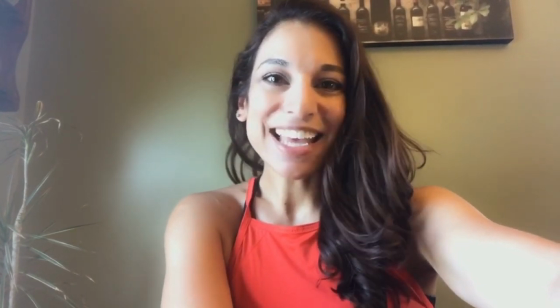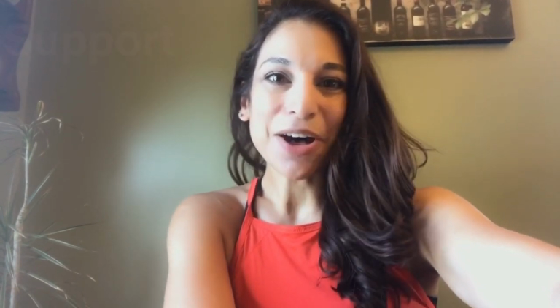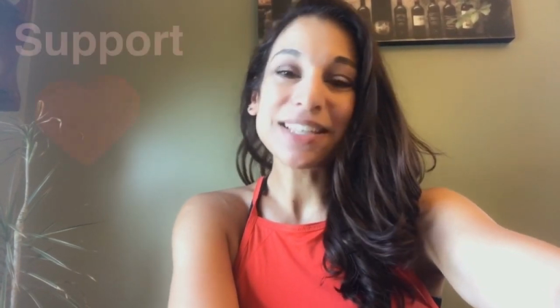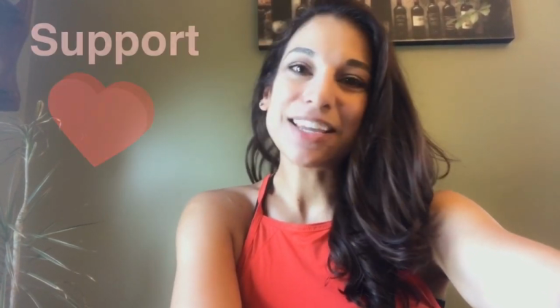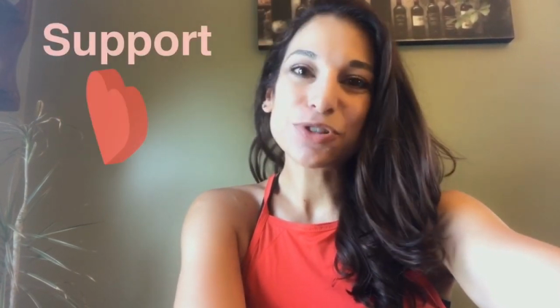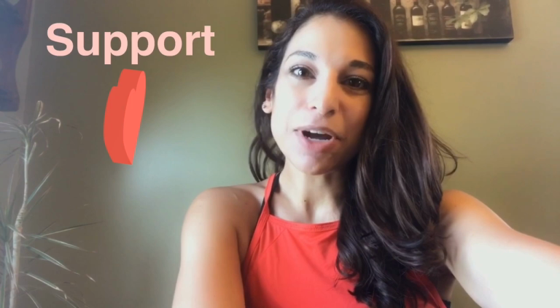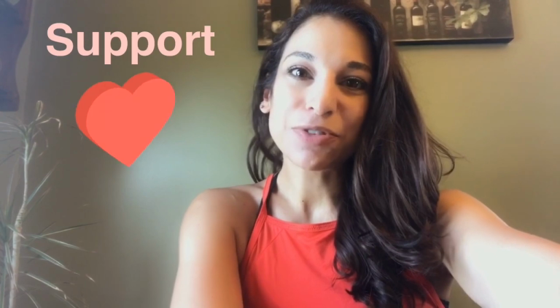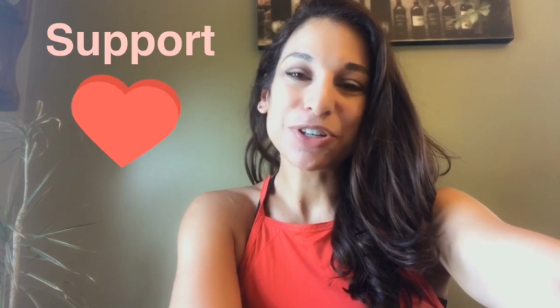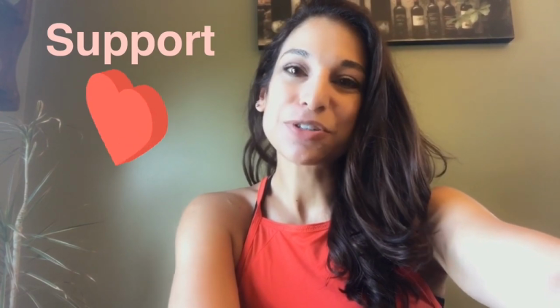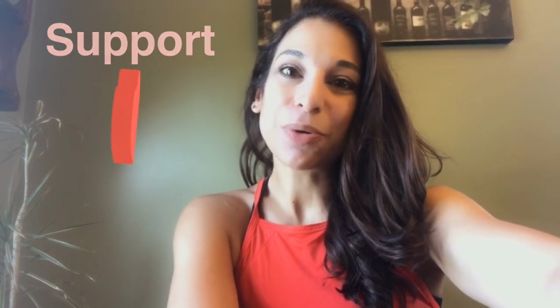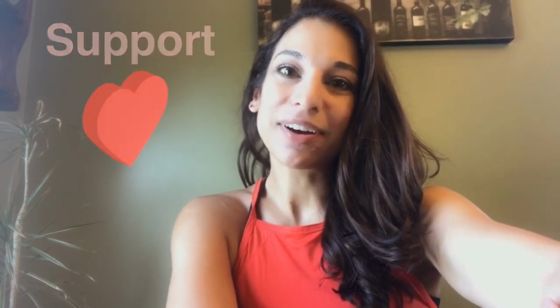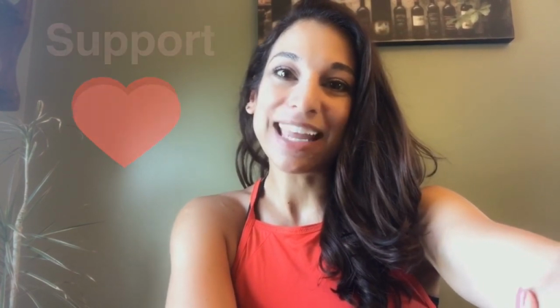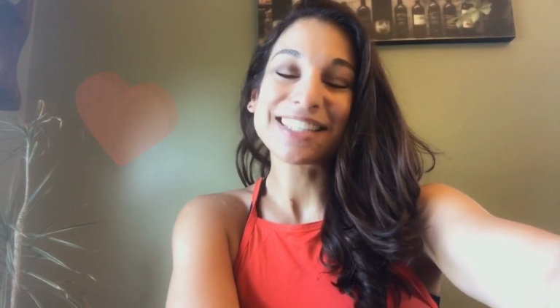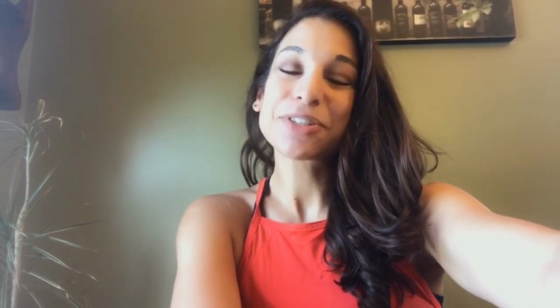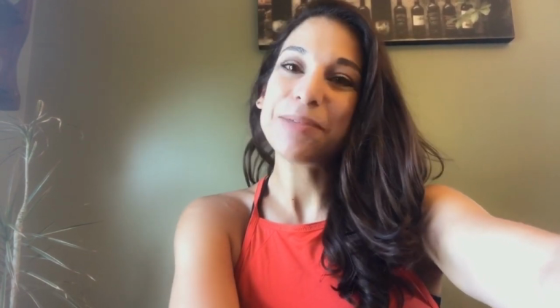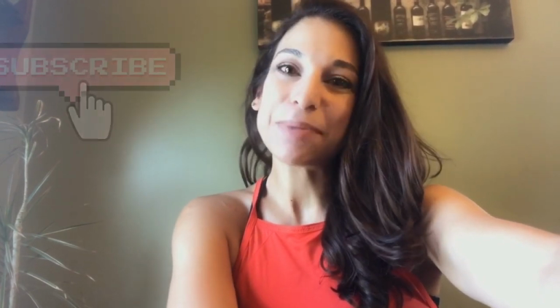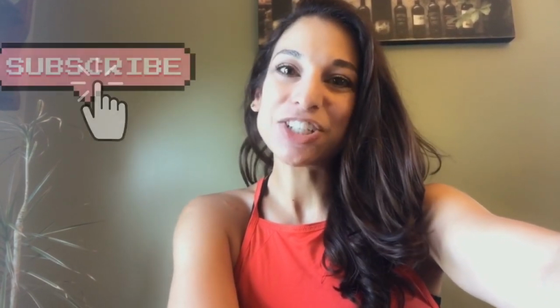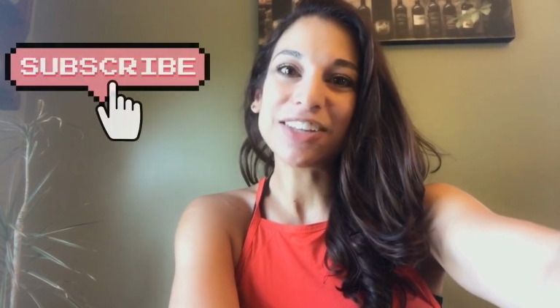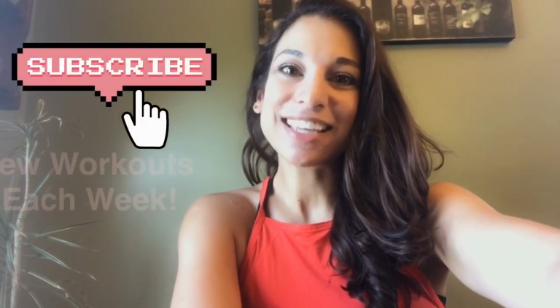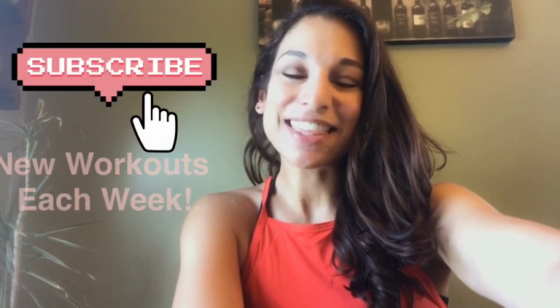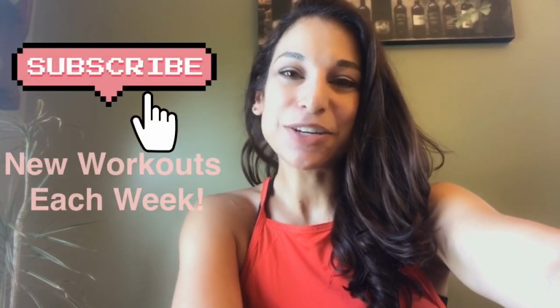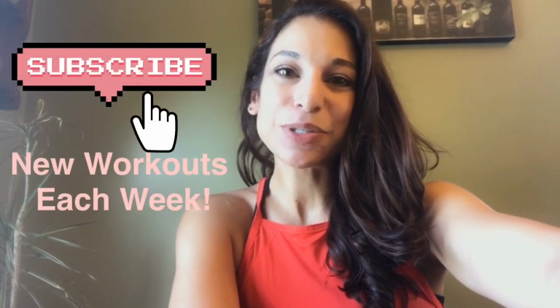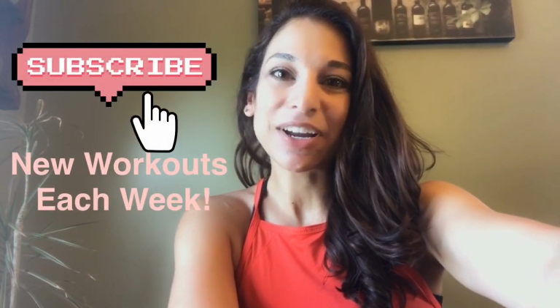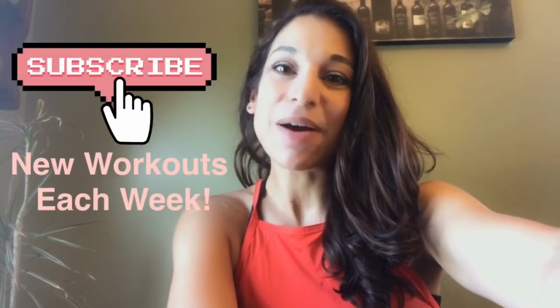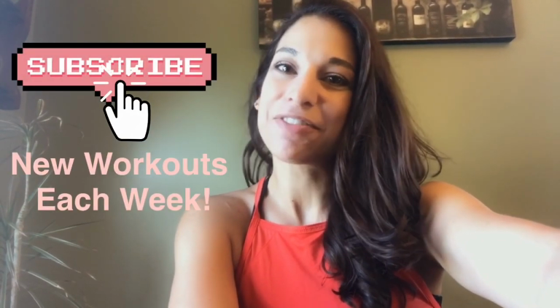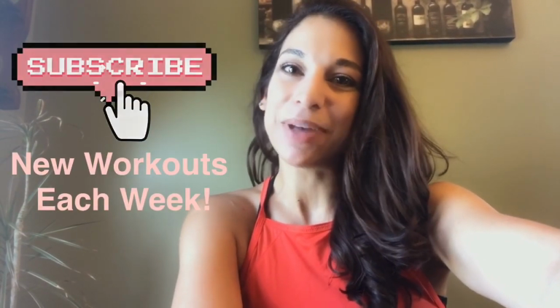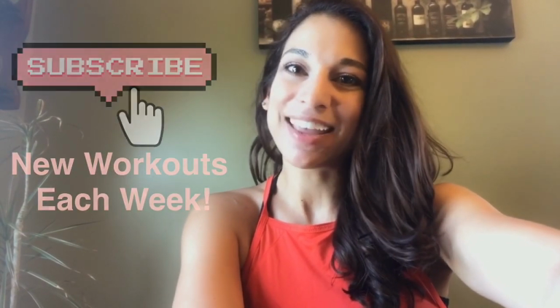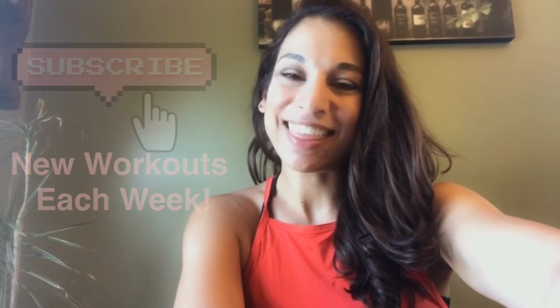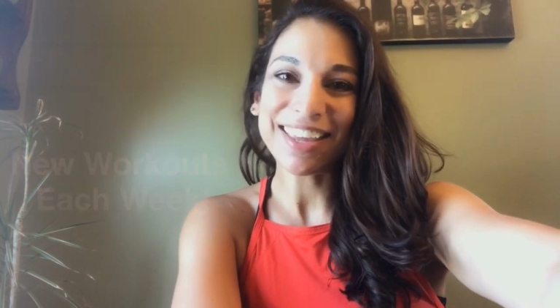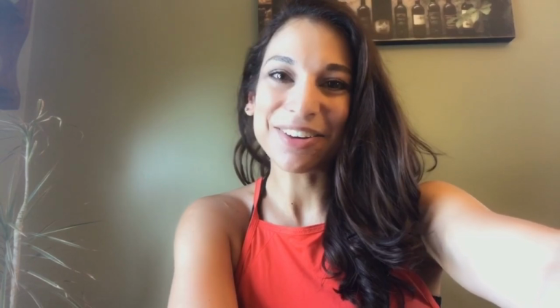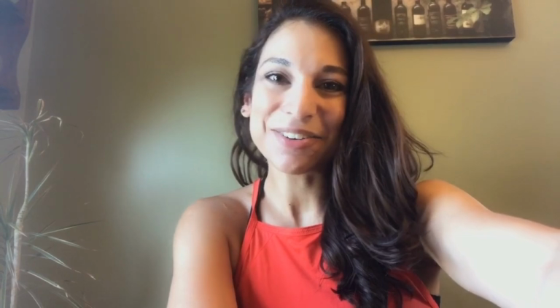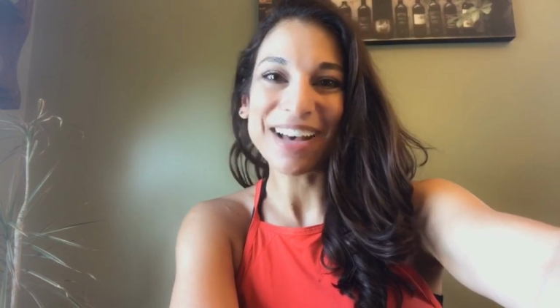And as always, thank you so much for your support and subscribe to my channel to get the newest workout every week. Thank you. Bye.